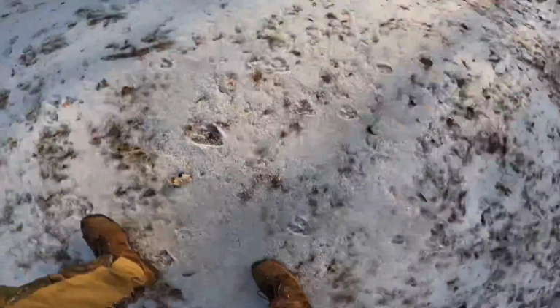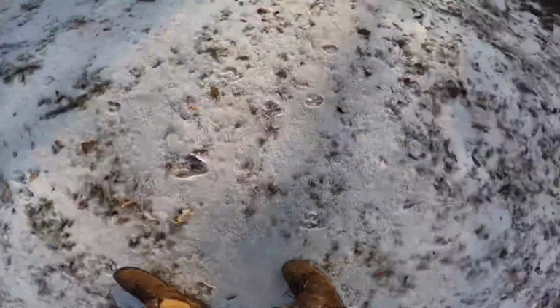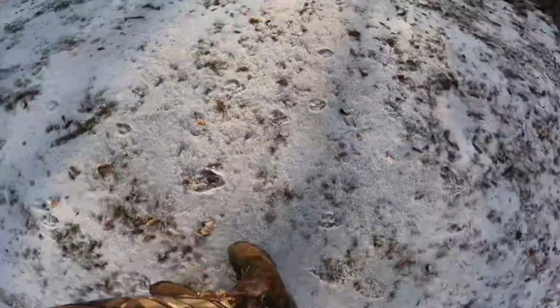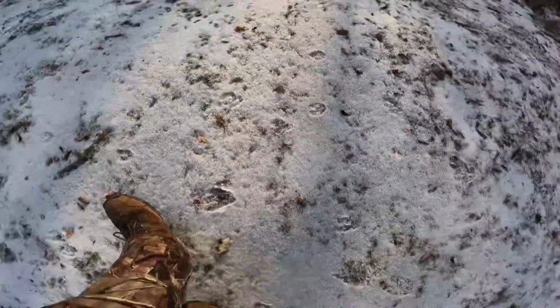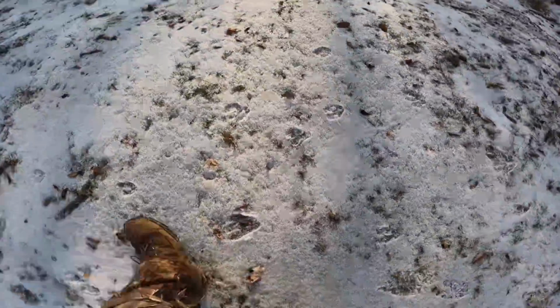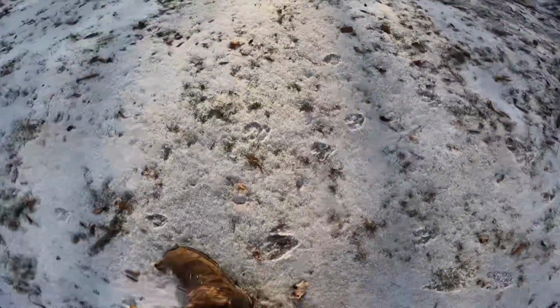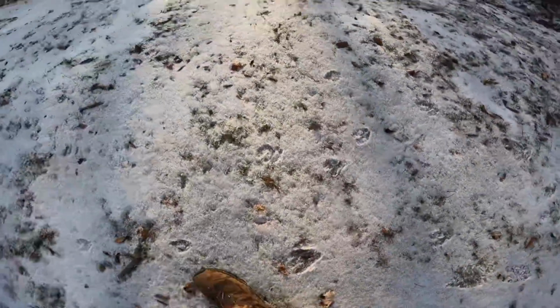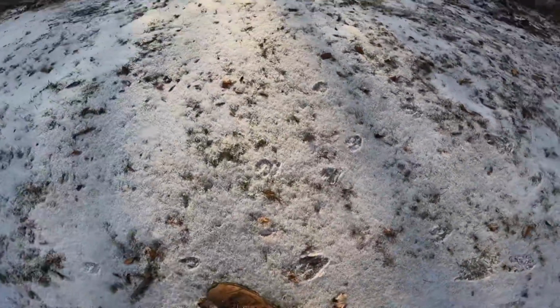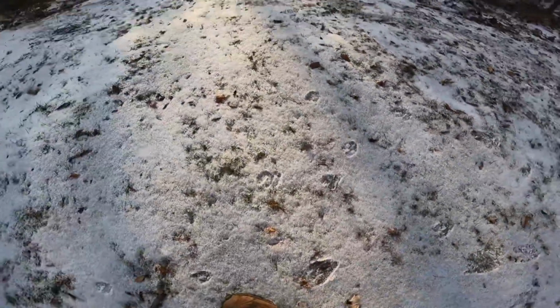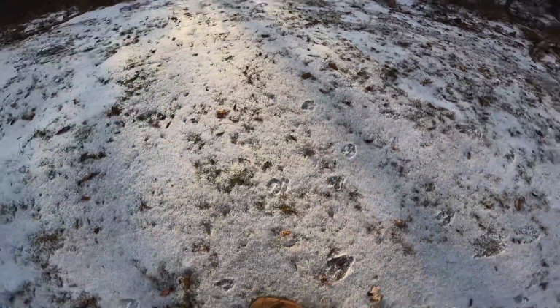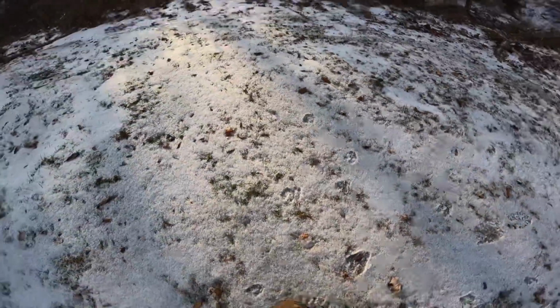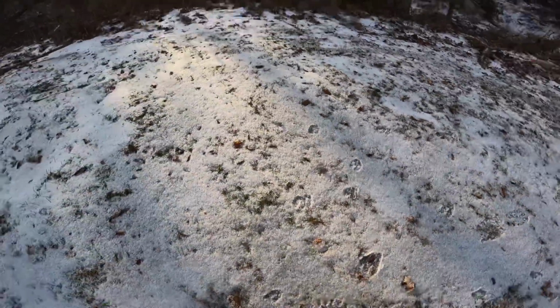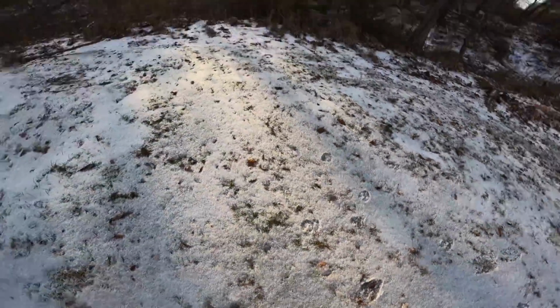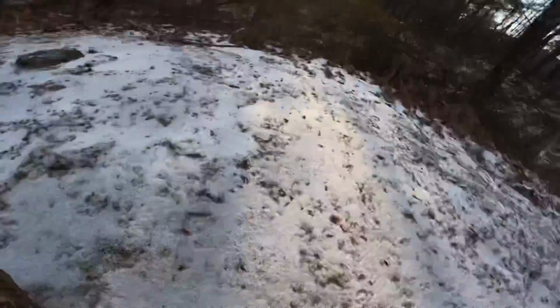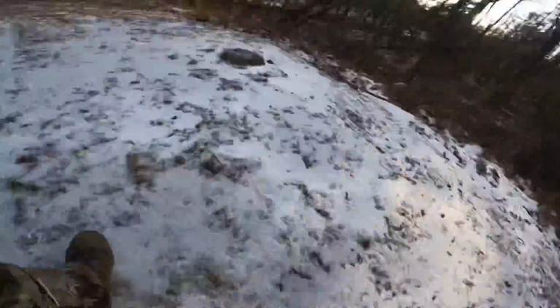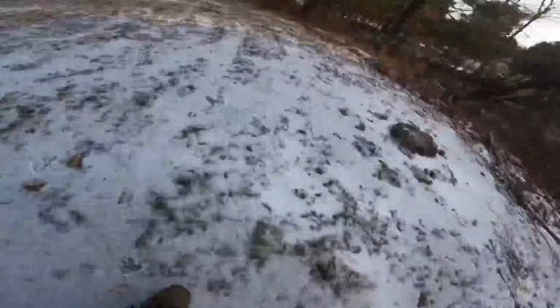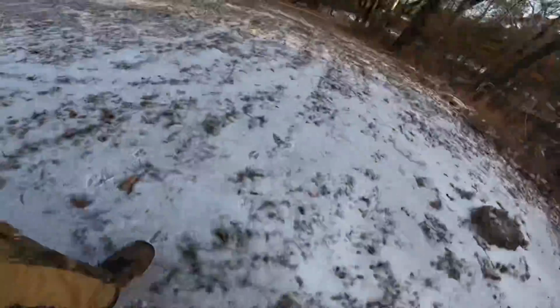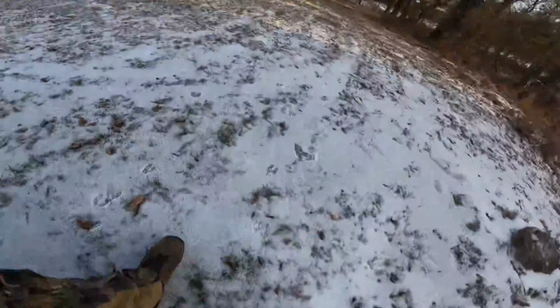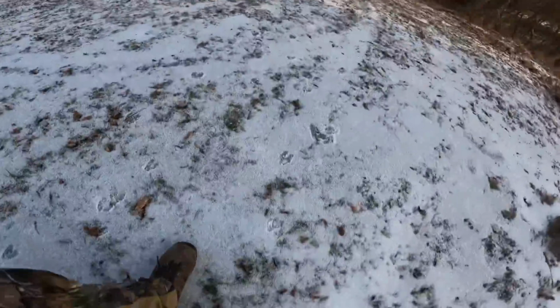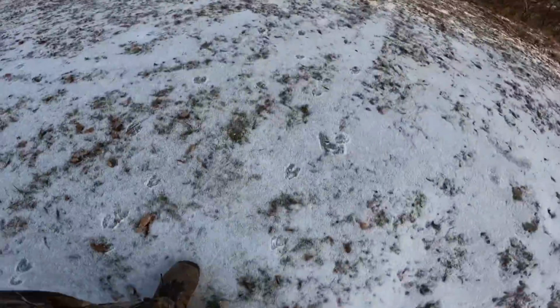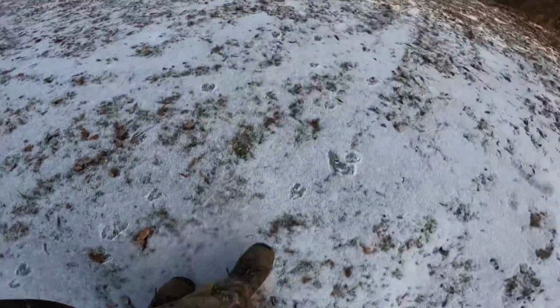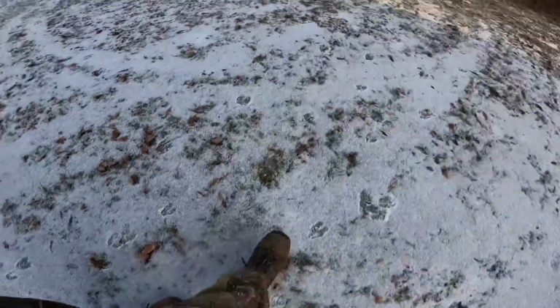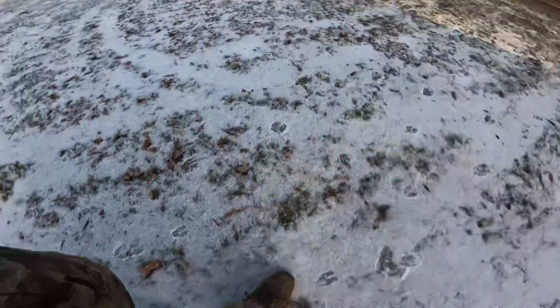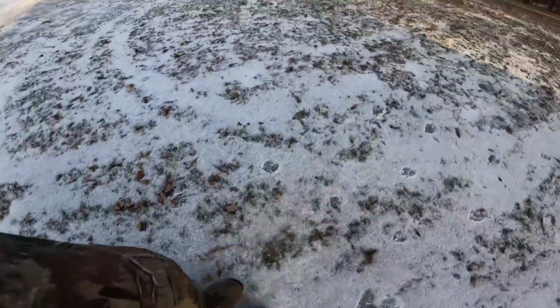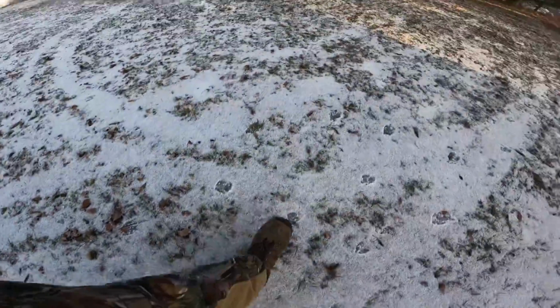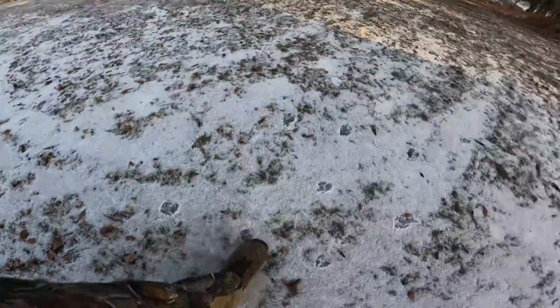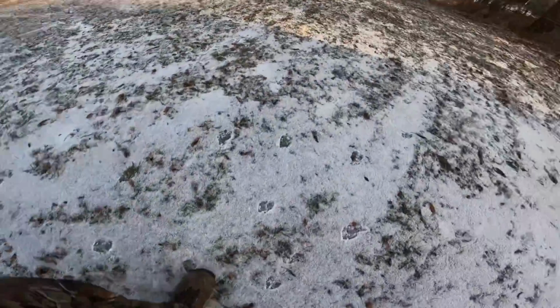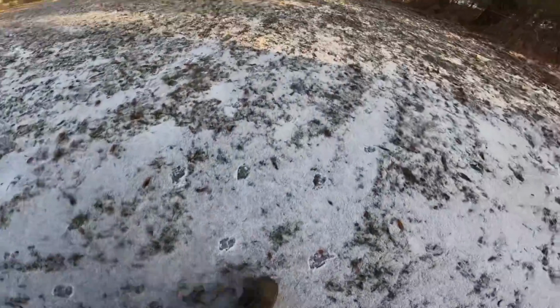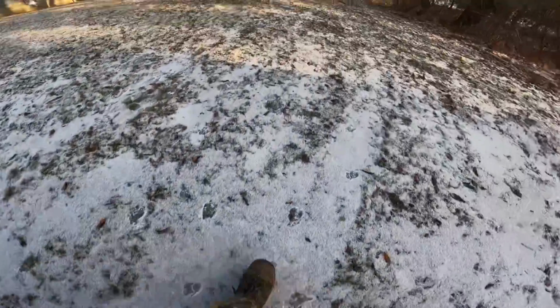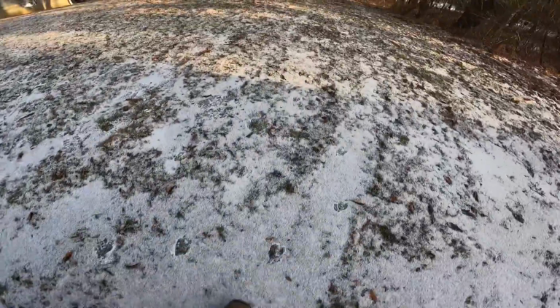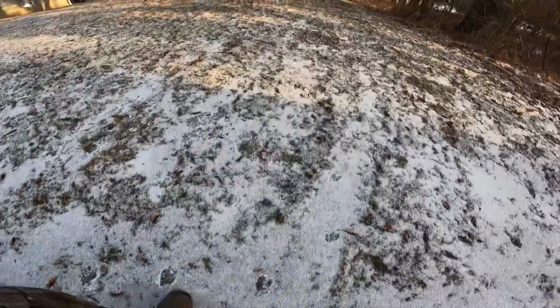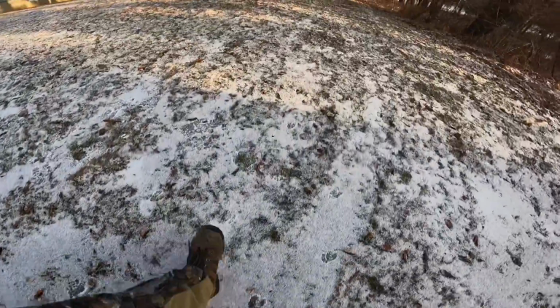Deer tracks in here — we're in our backyard. Fresh, too. Lots of them.